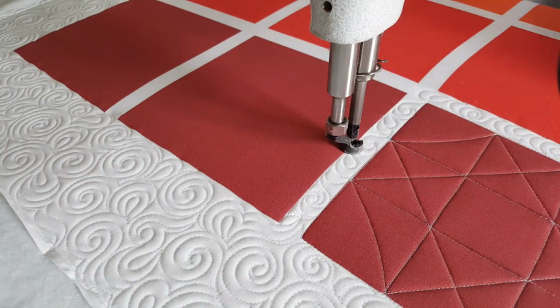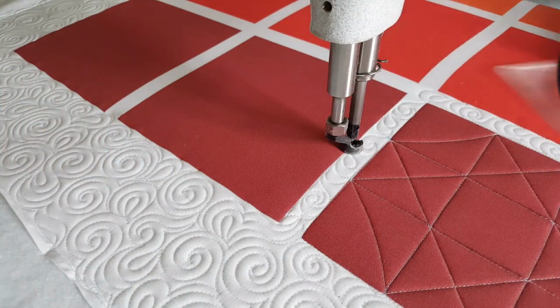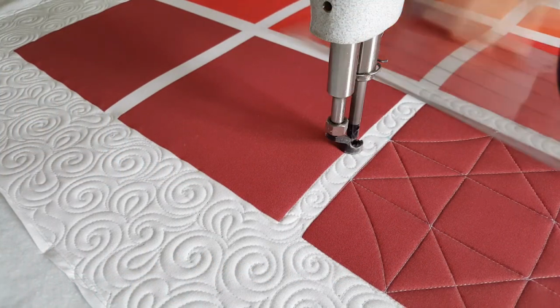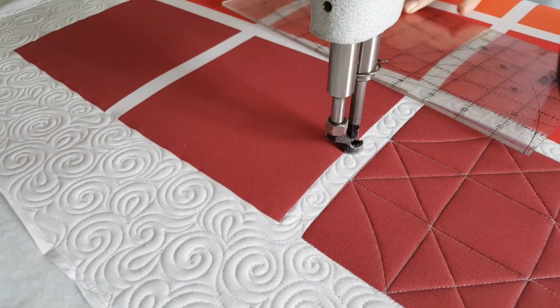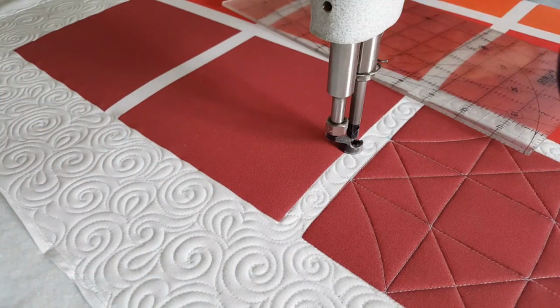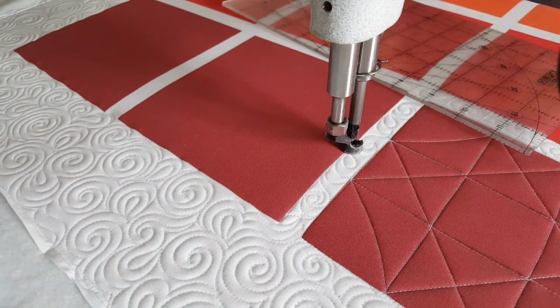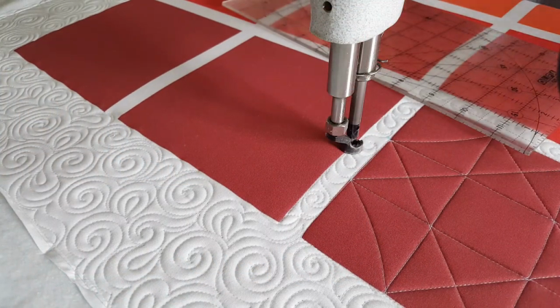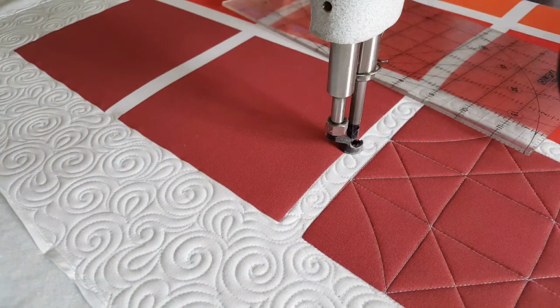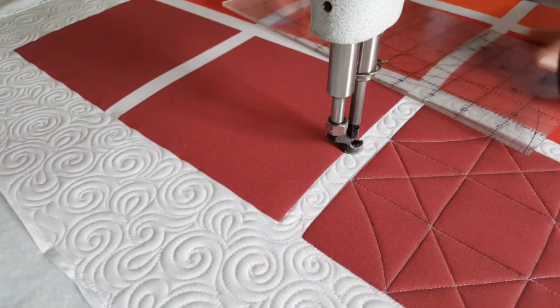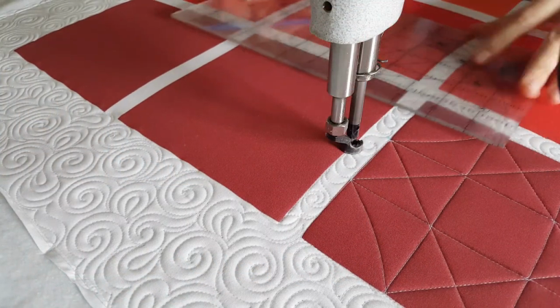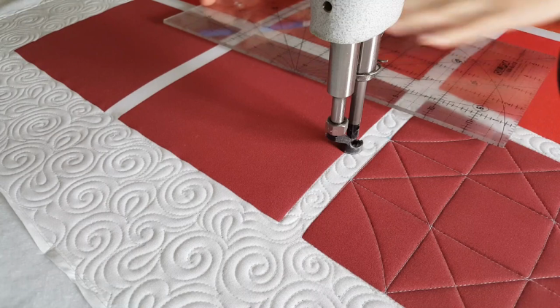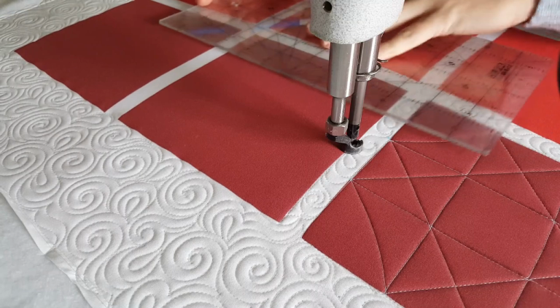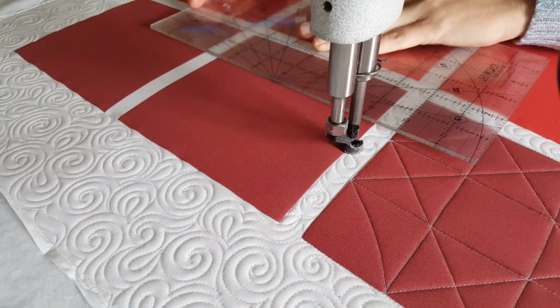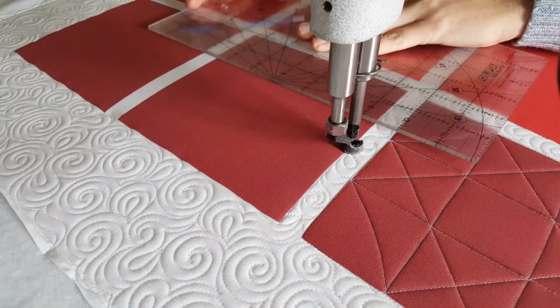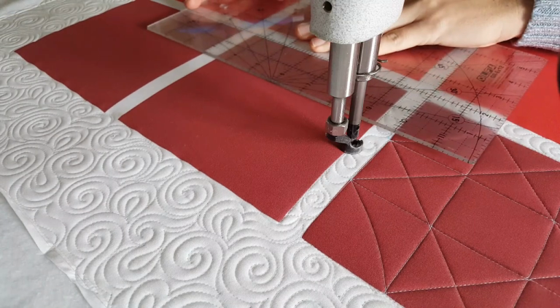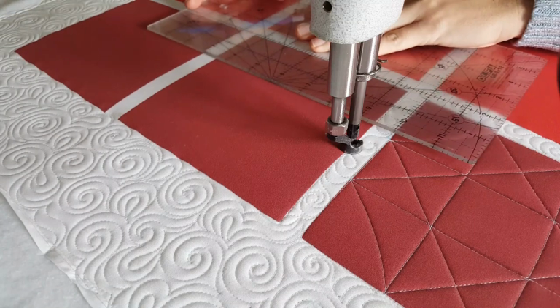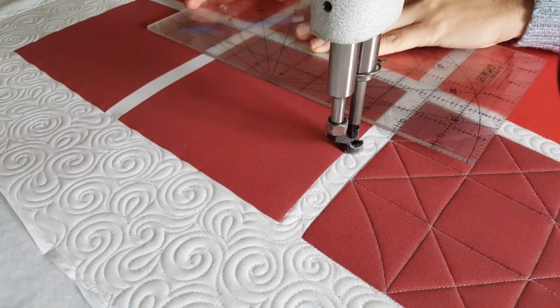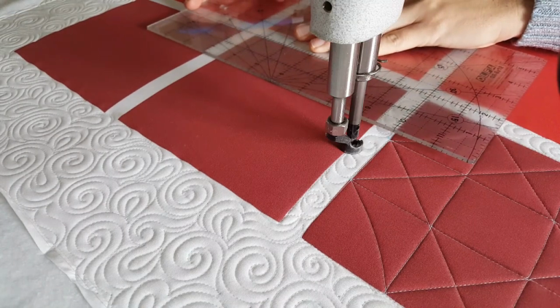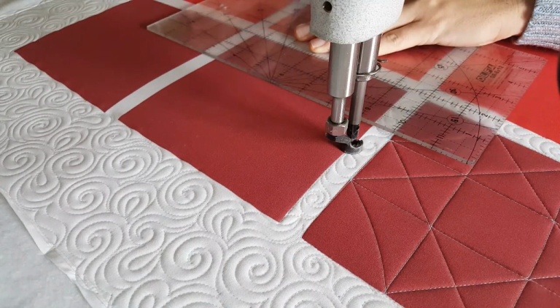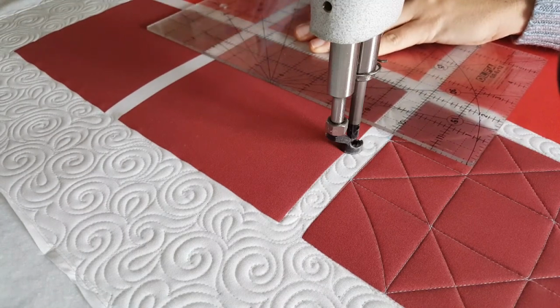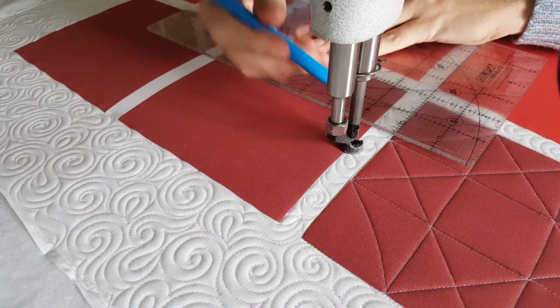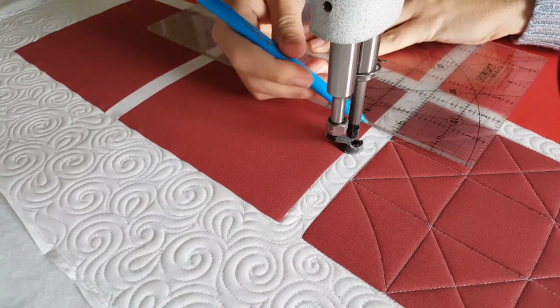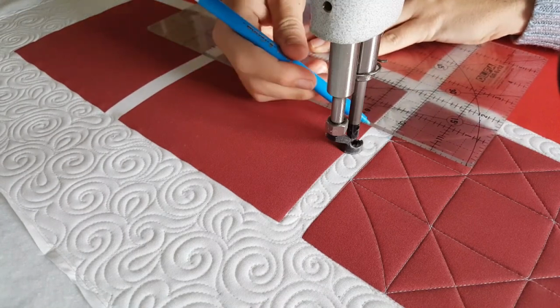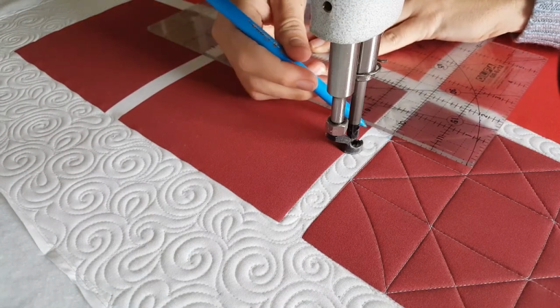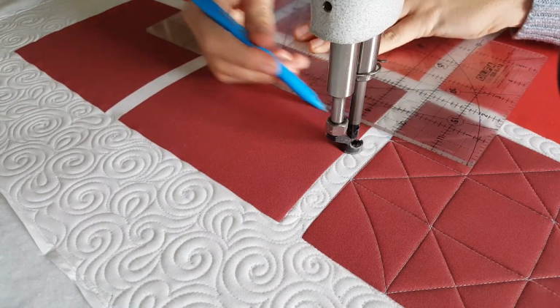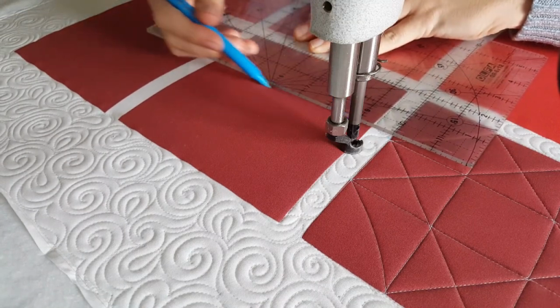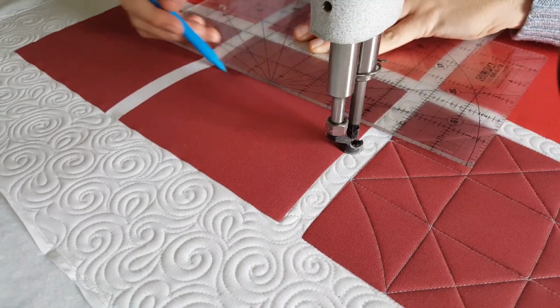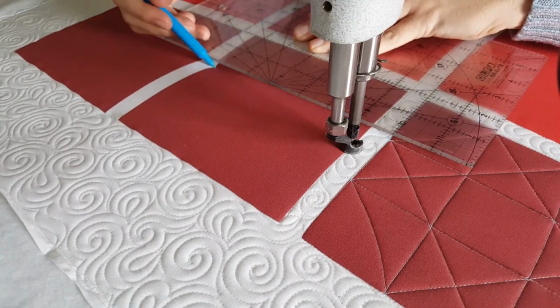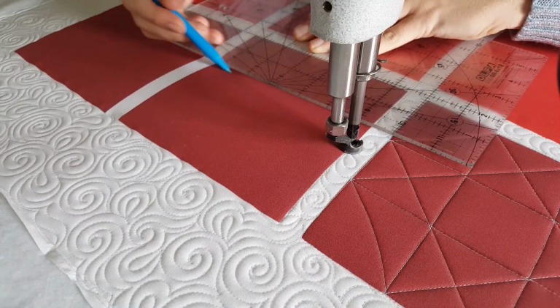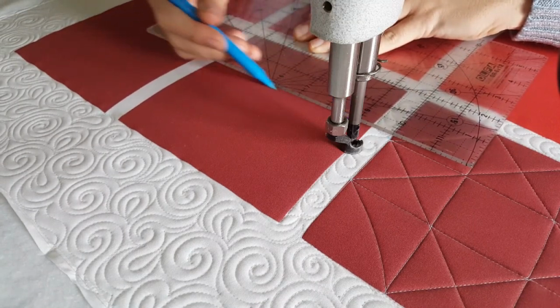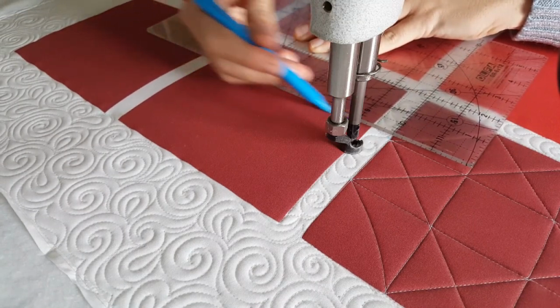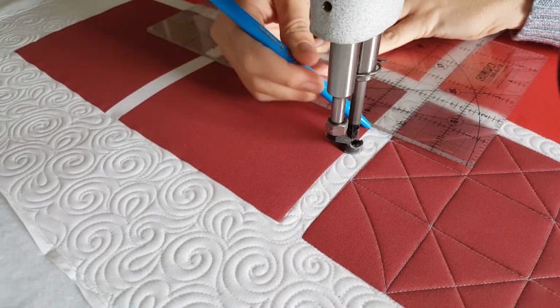I'll start out by using my blue mark-be-gone marker and marking a nine patch through the center of my square quilt block.